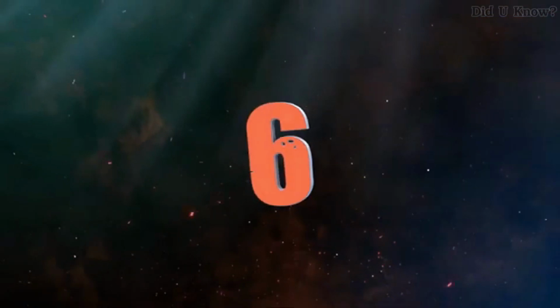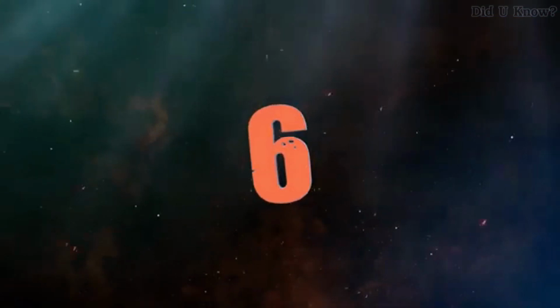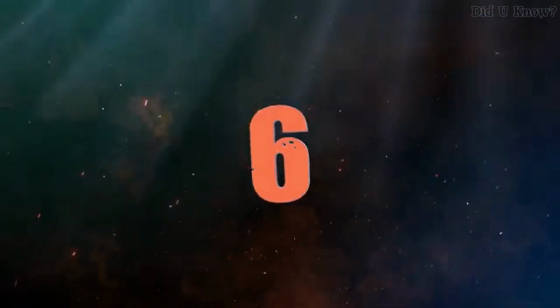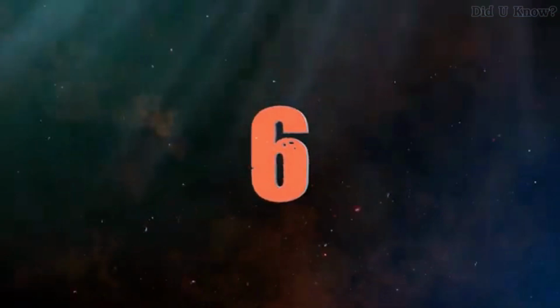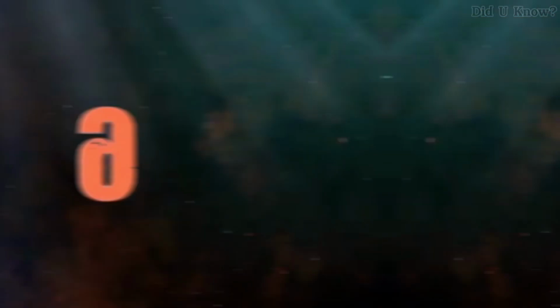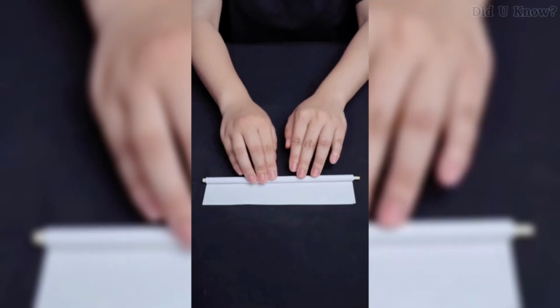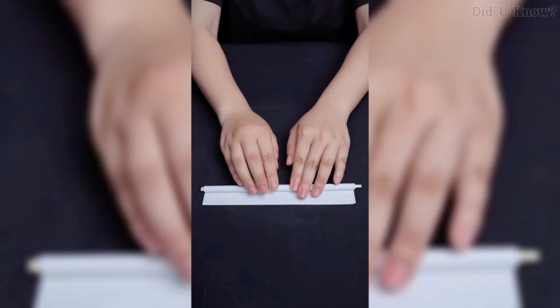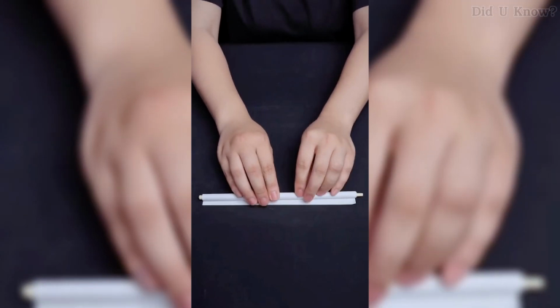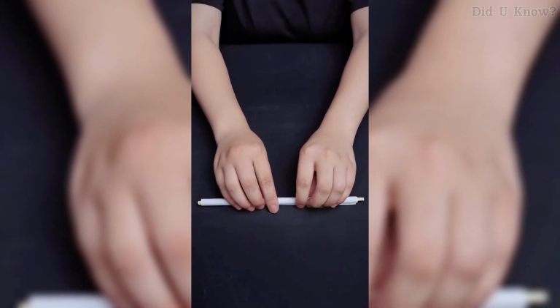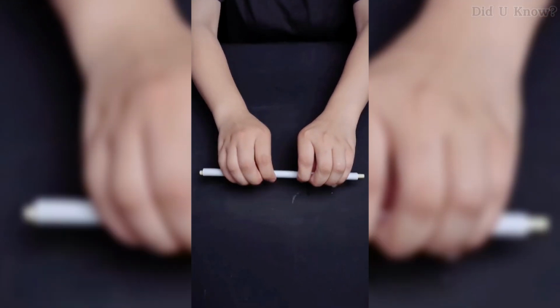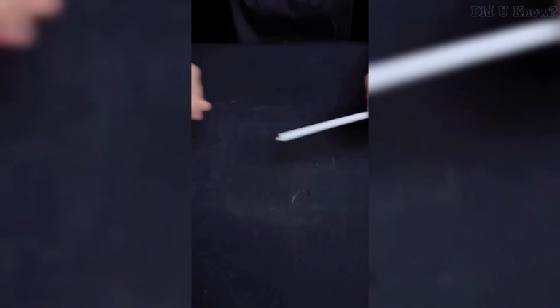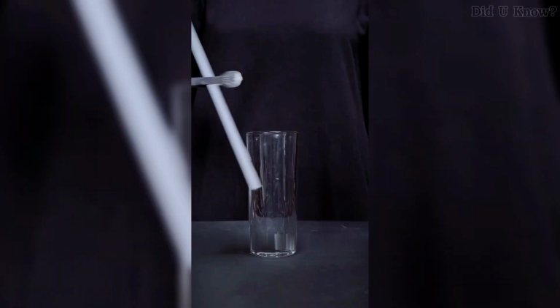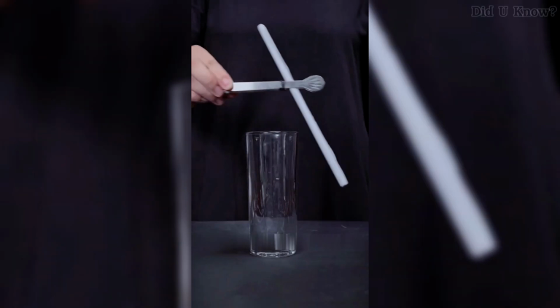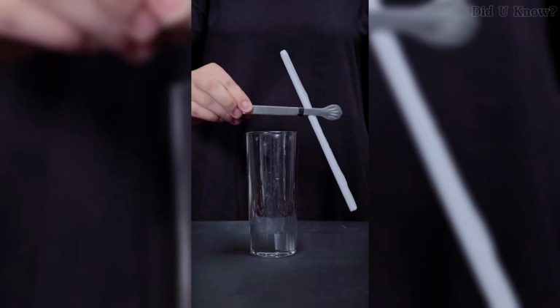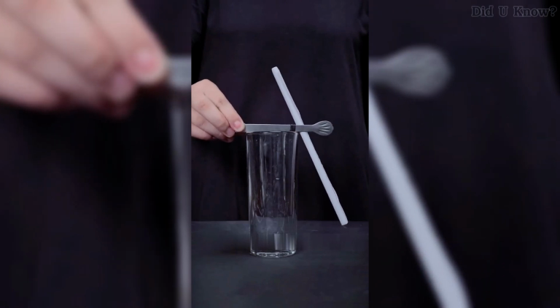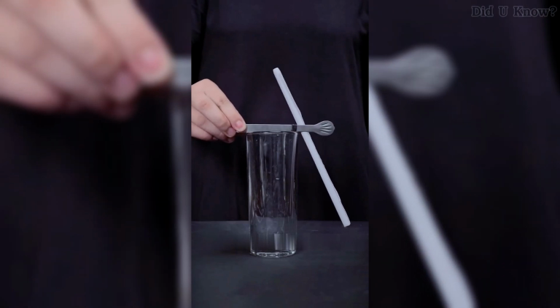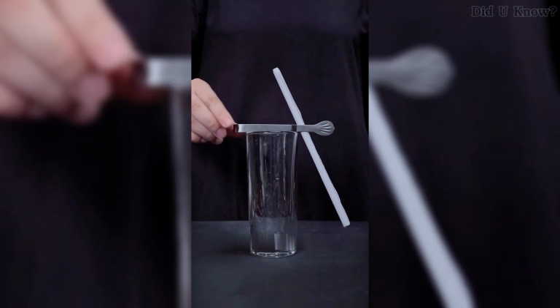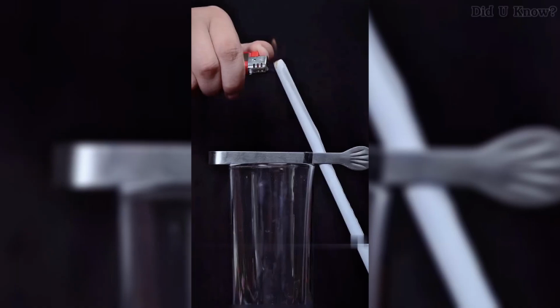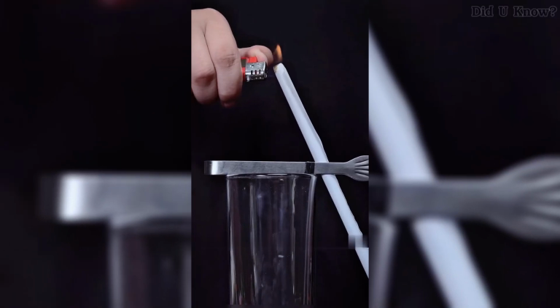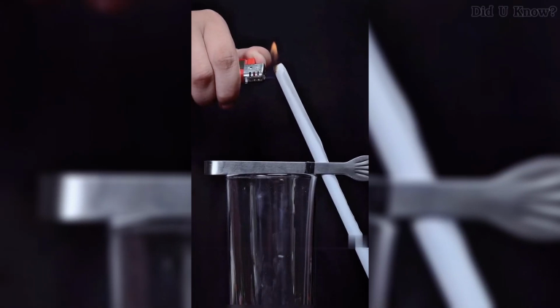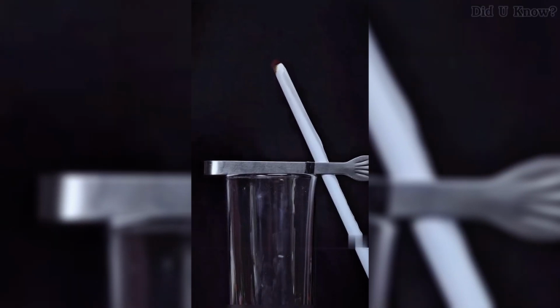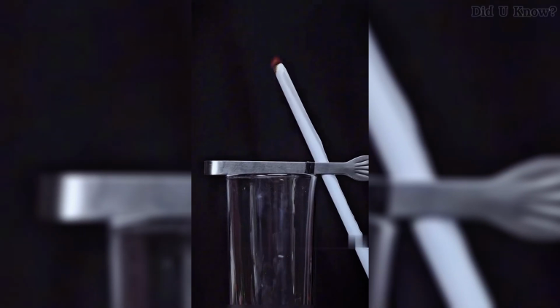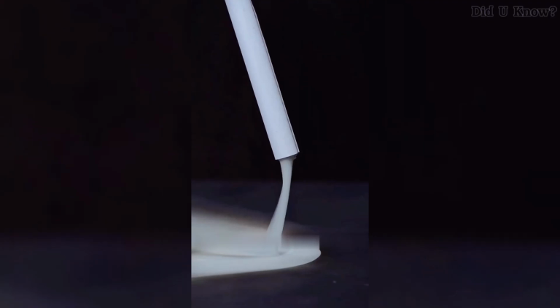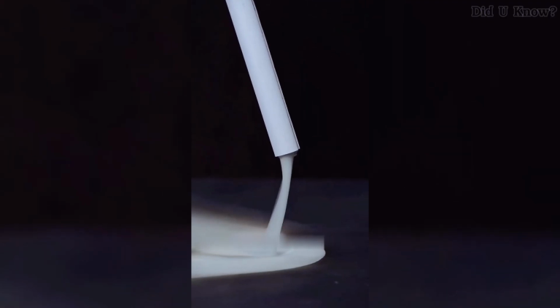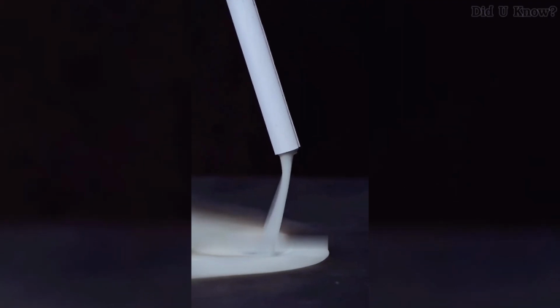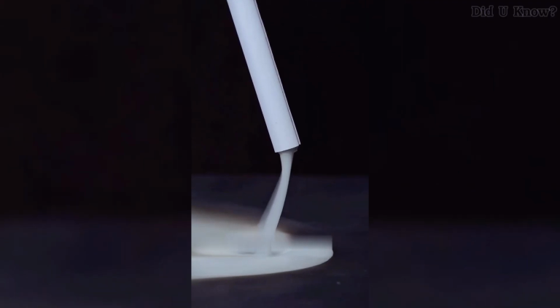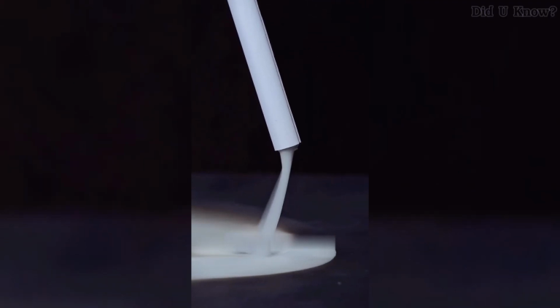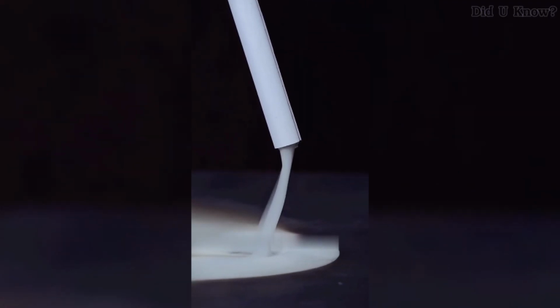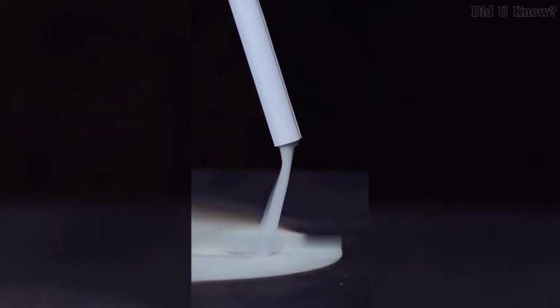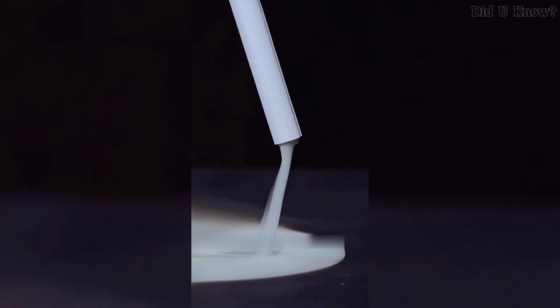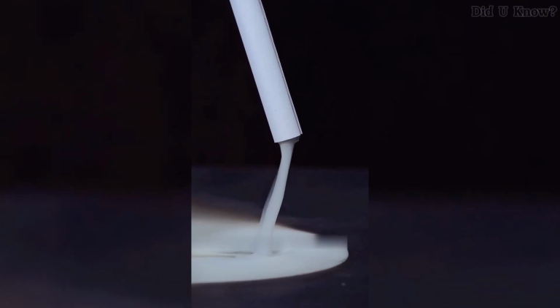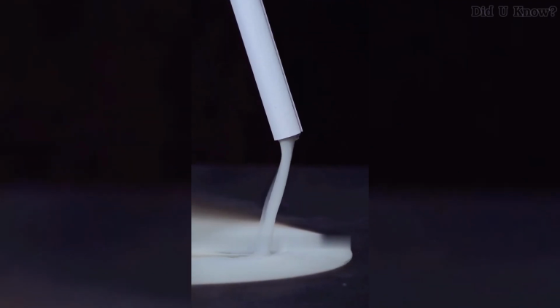Number 6. Roll a piece of paper and hang it at a 45-degree angle. Light the top edge of the paper, and you'll witness a mesmerizing waterfall of smoke.